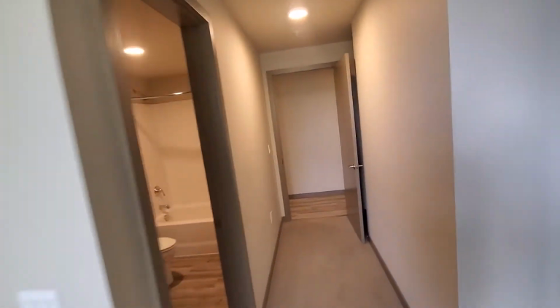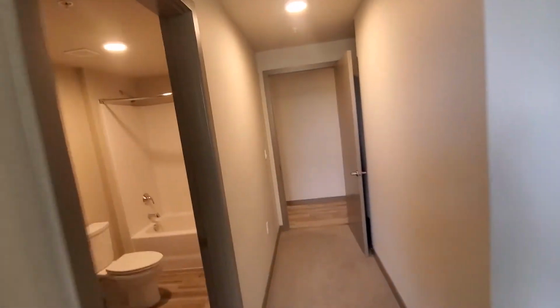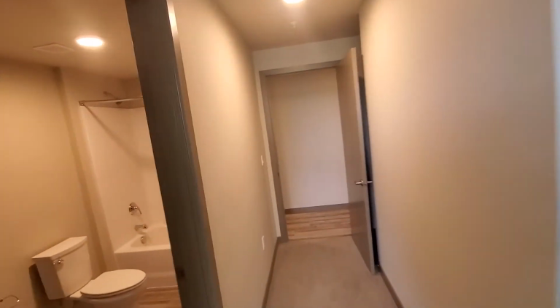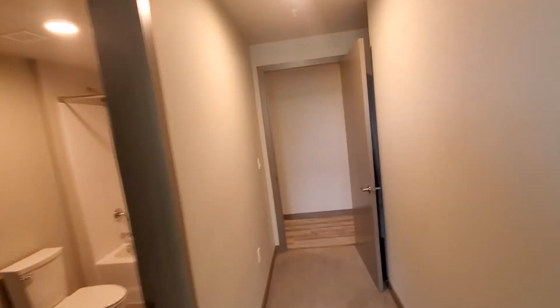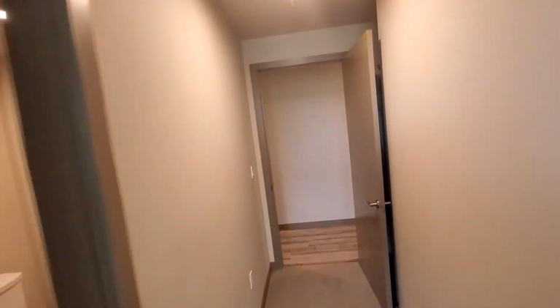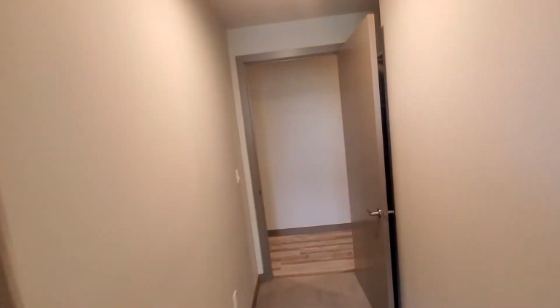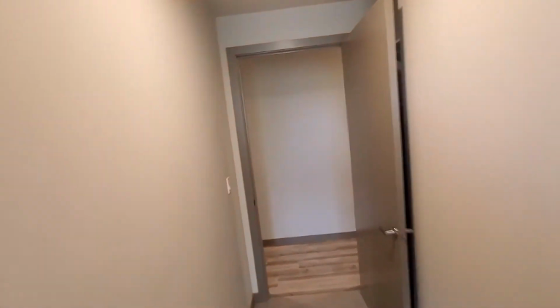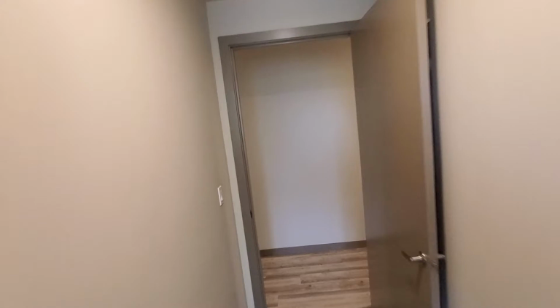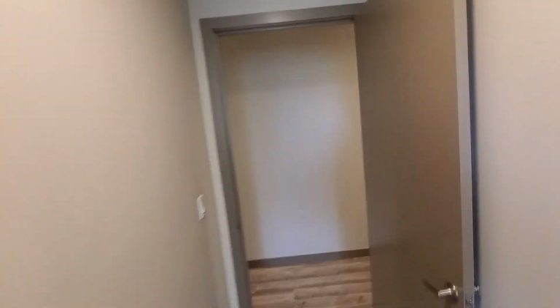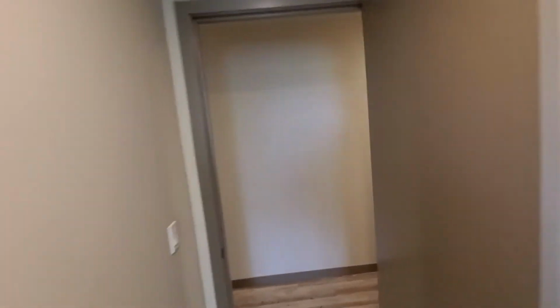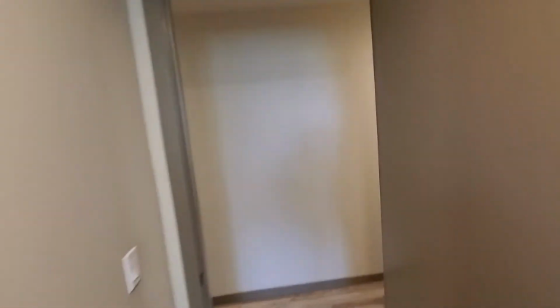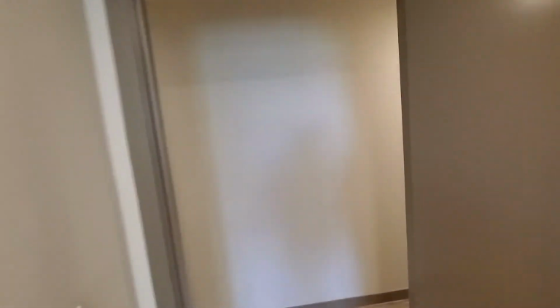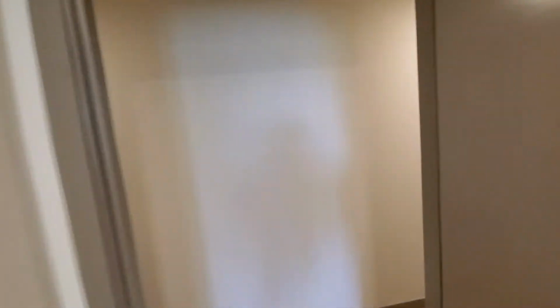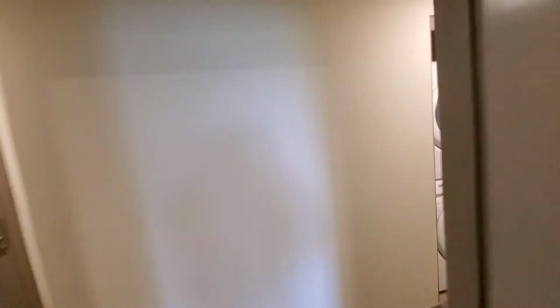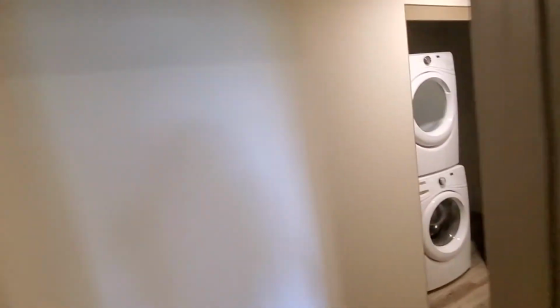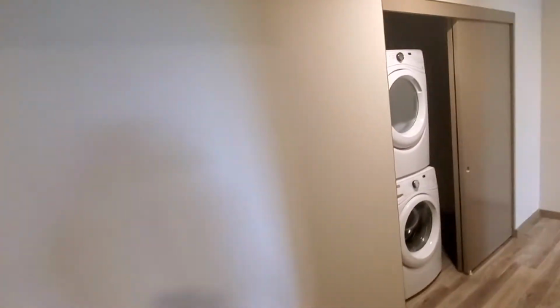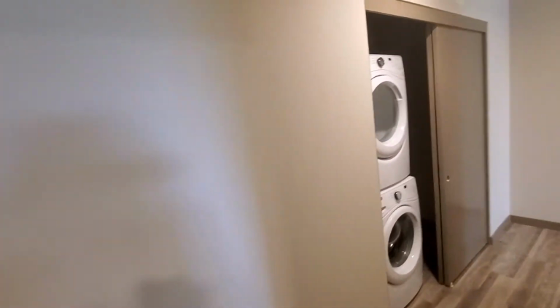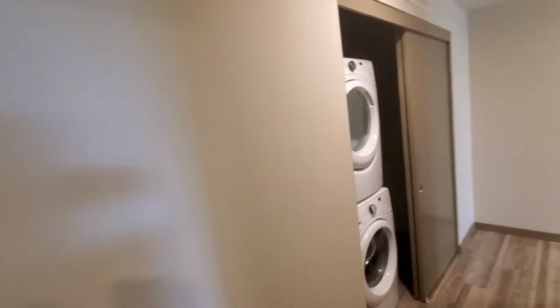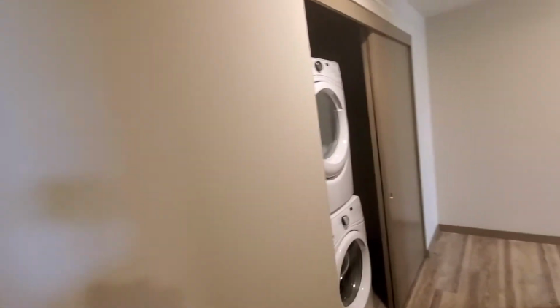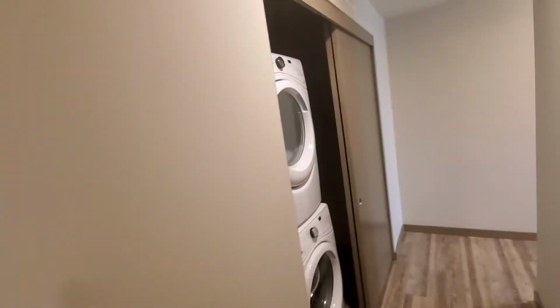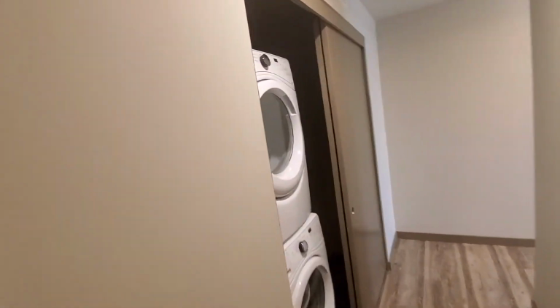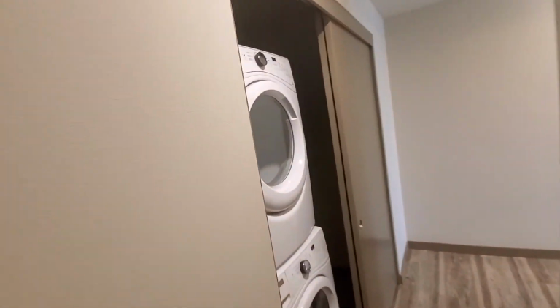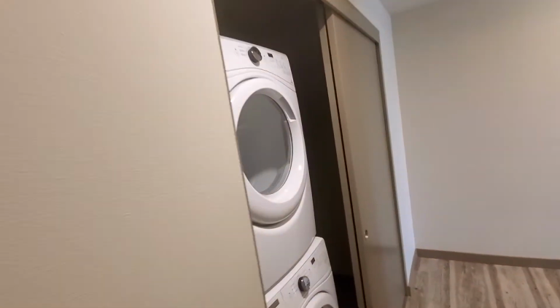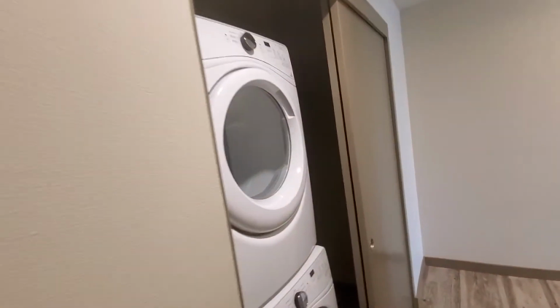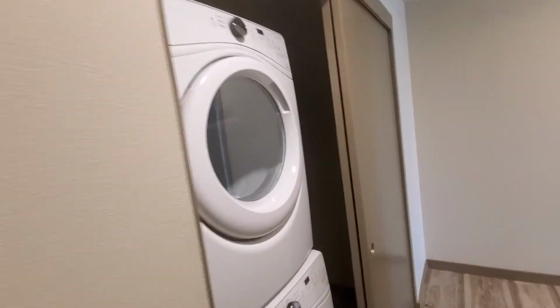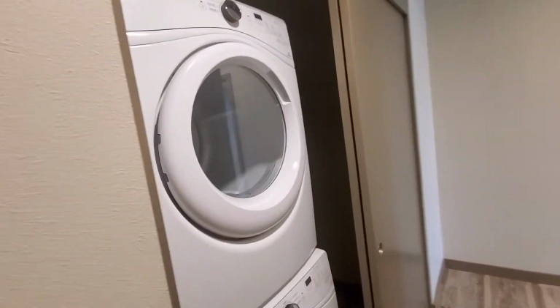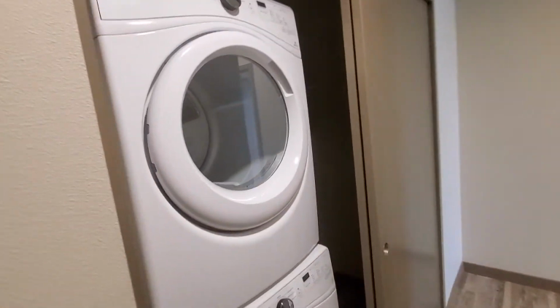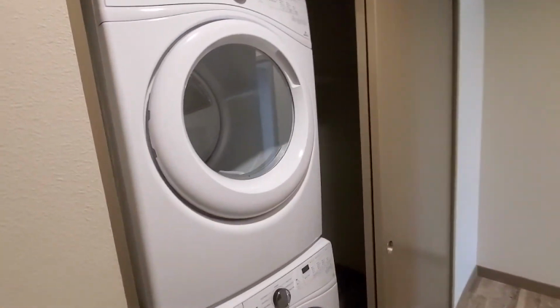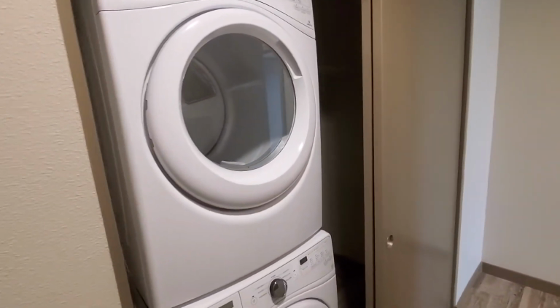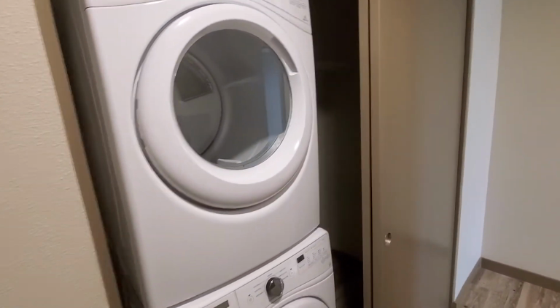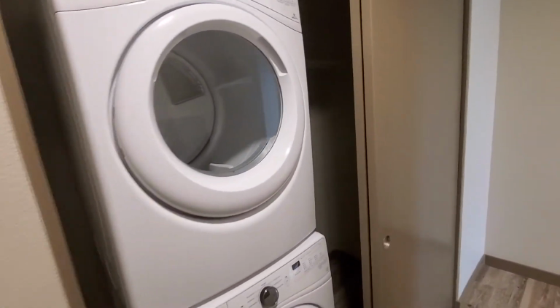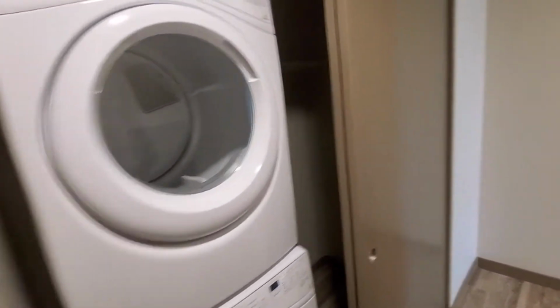Leading back out into the hallway, we are going to come across your full-size washer dryer with additional hanging space next to it.